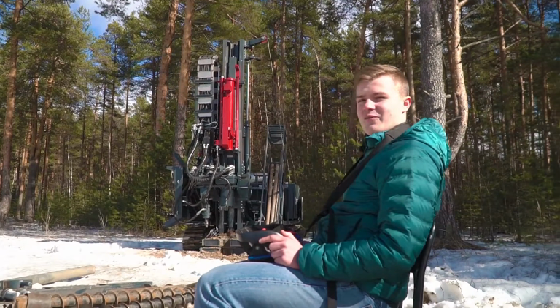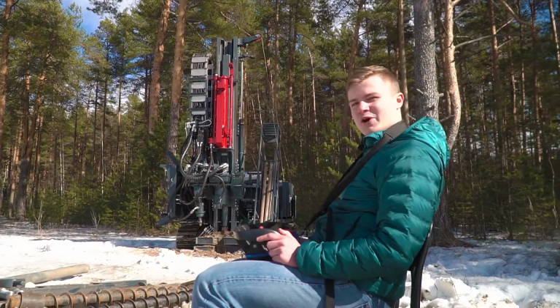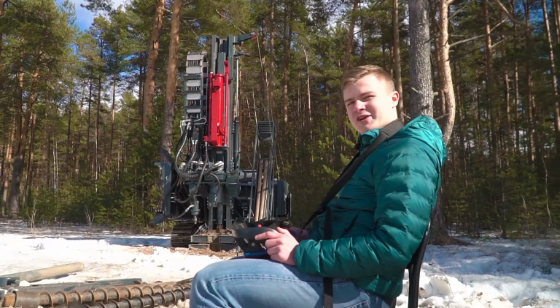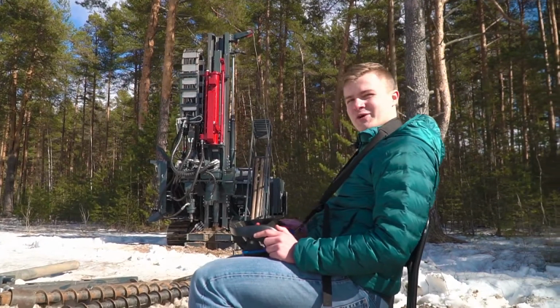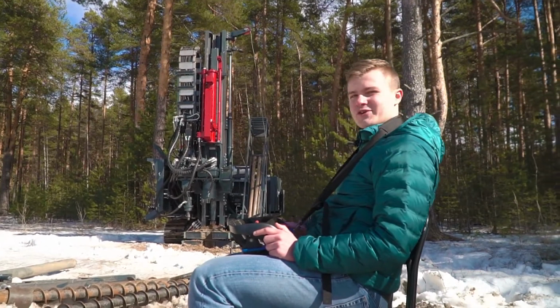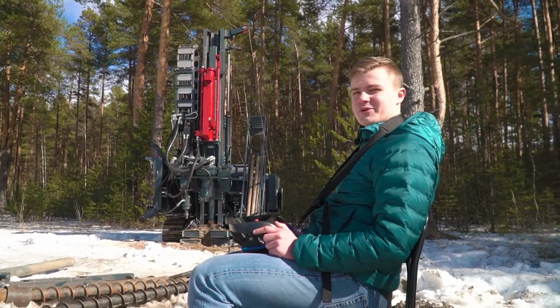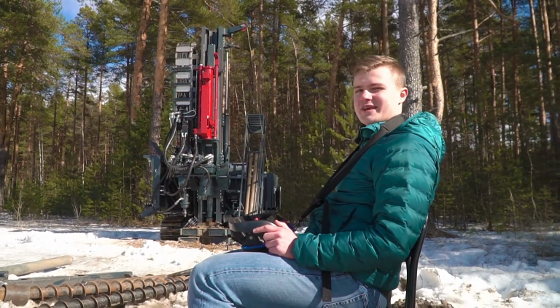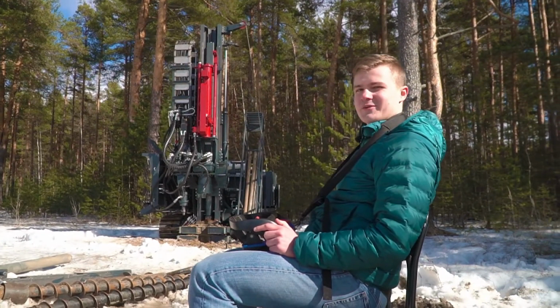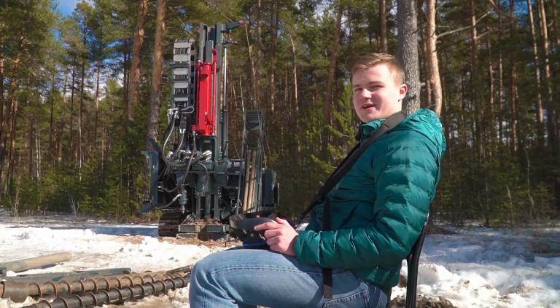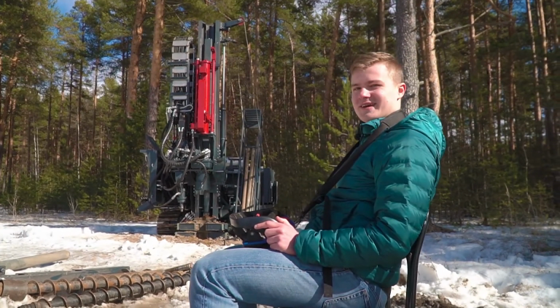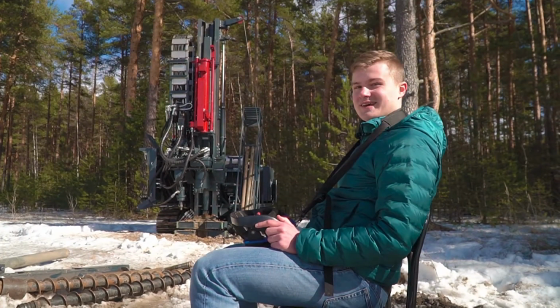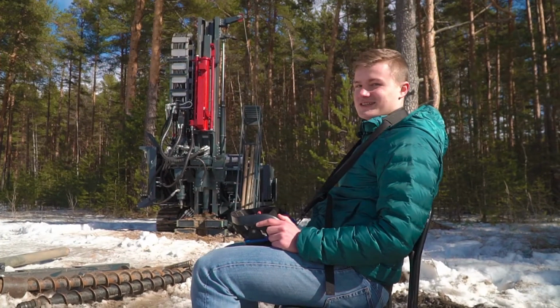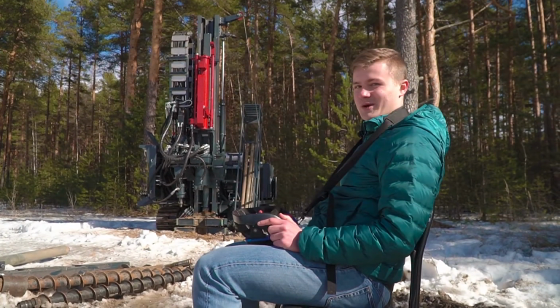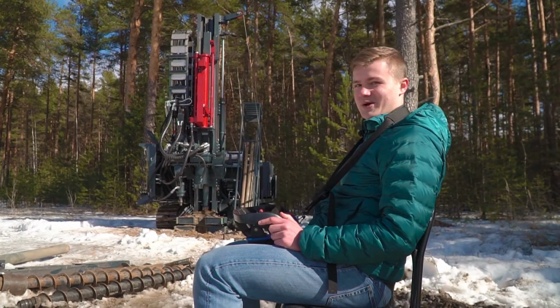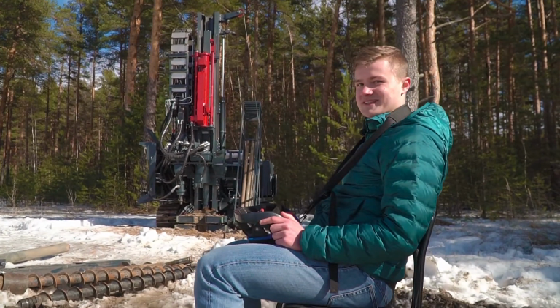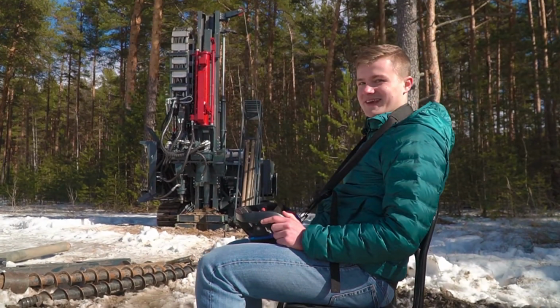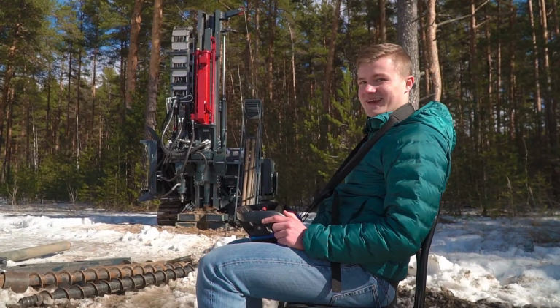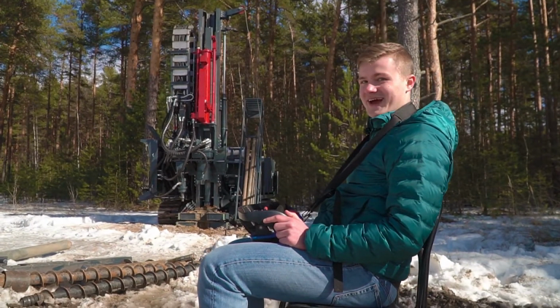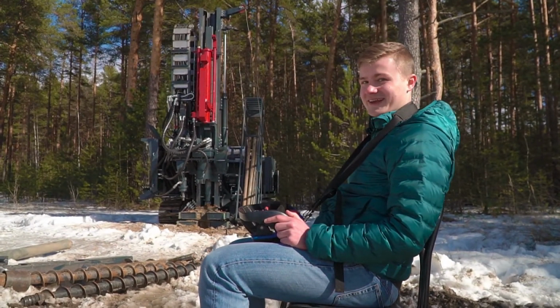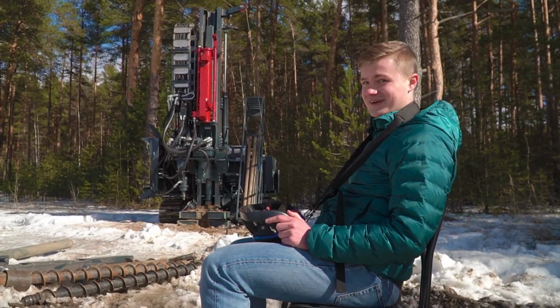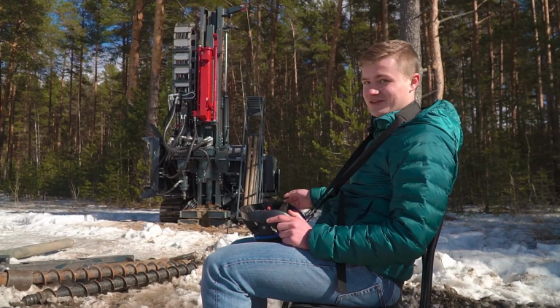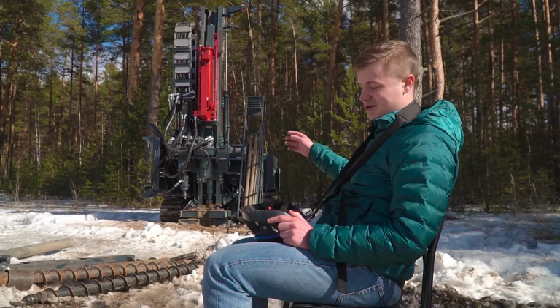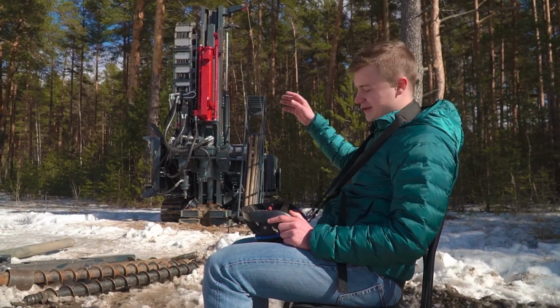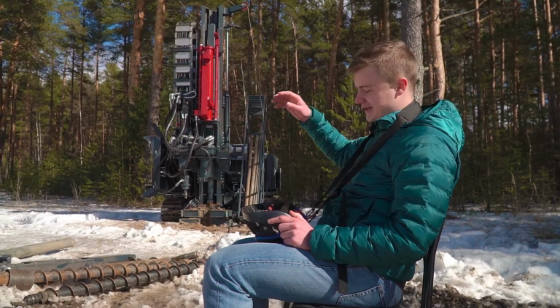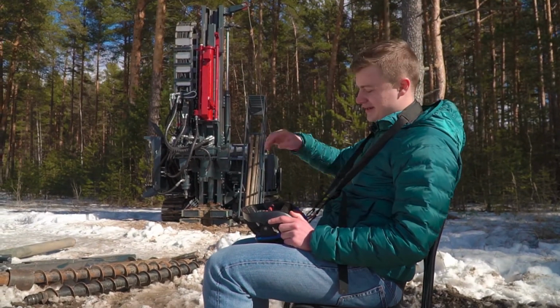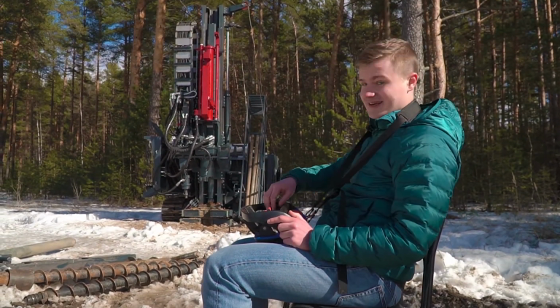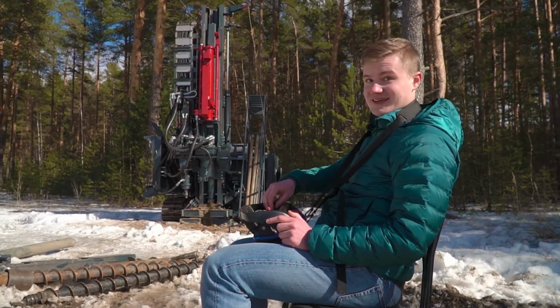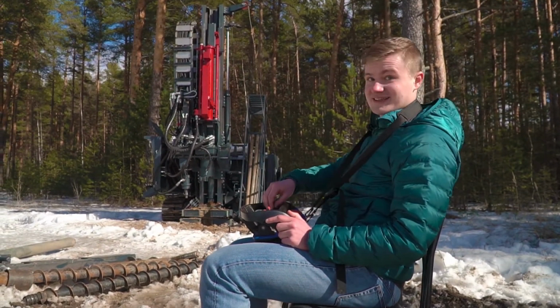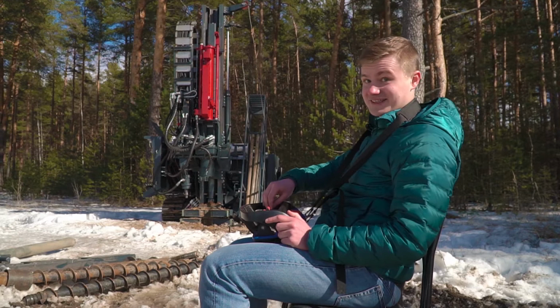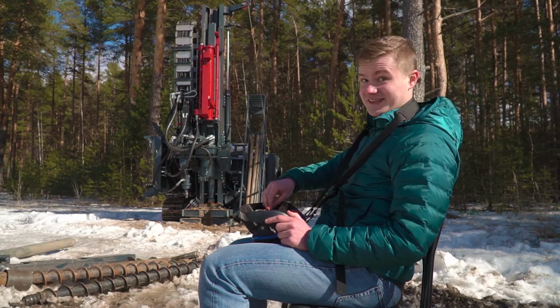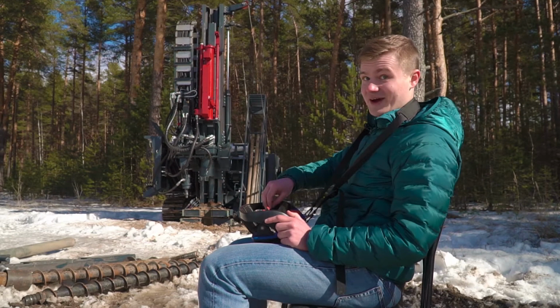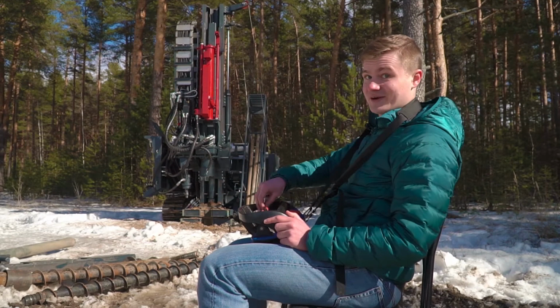Working on a drilling rig is so easy, I can't even do it sitting down.